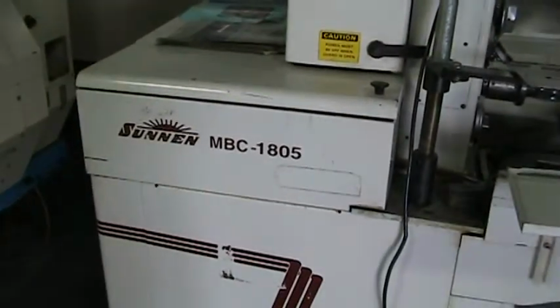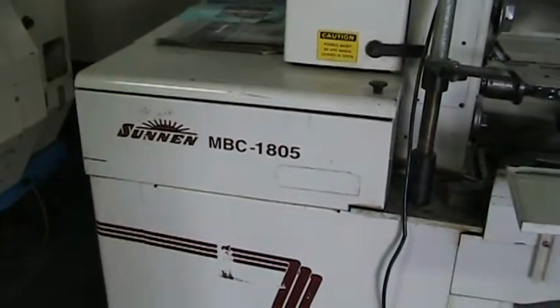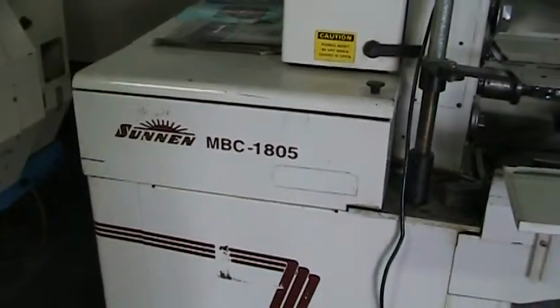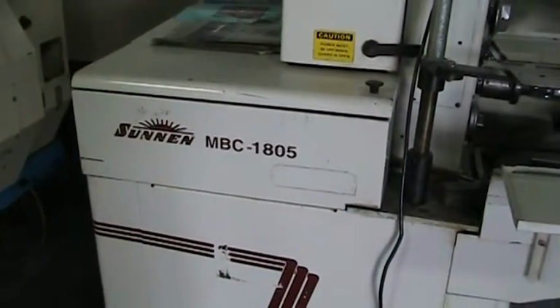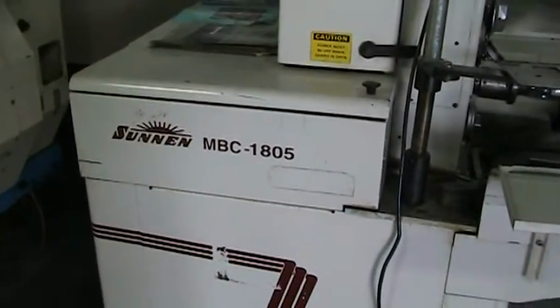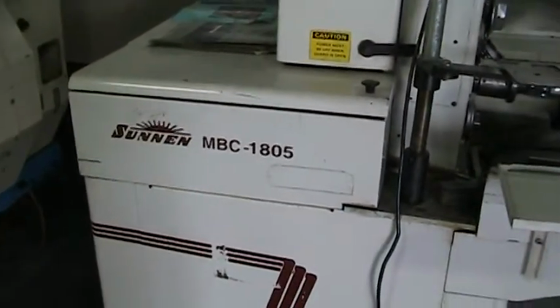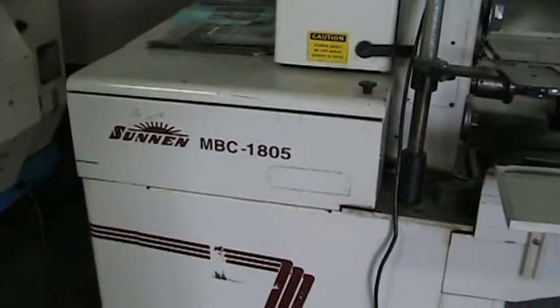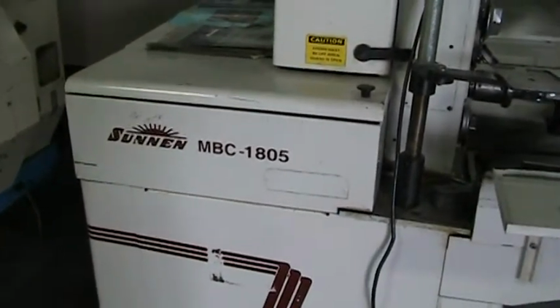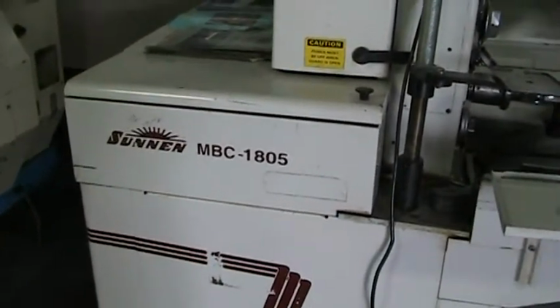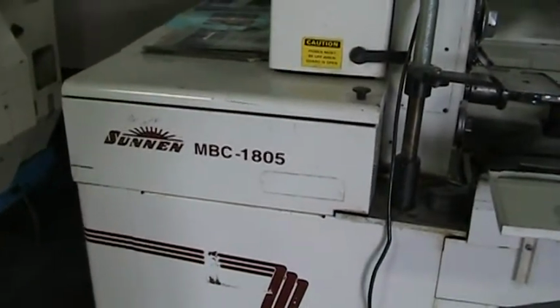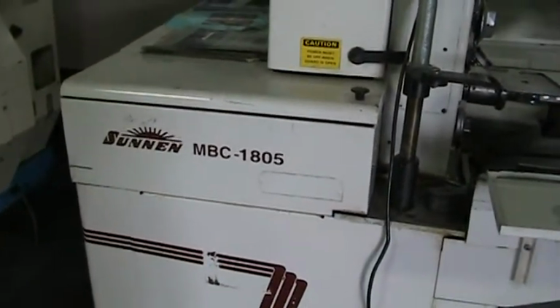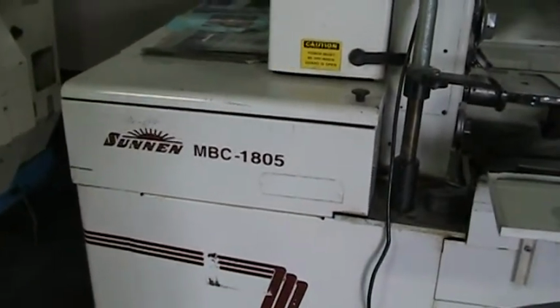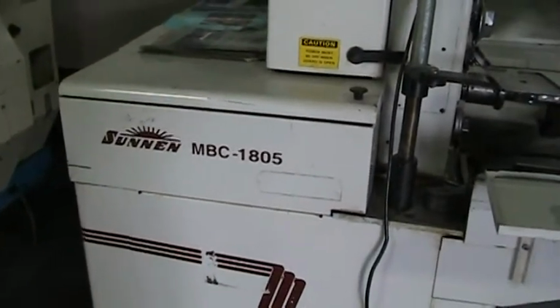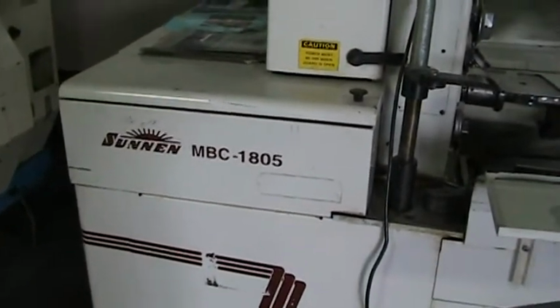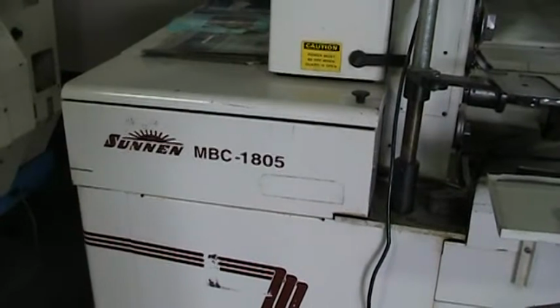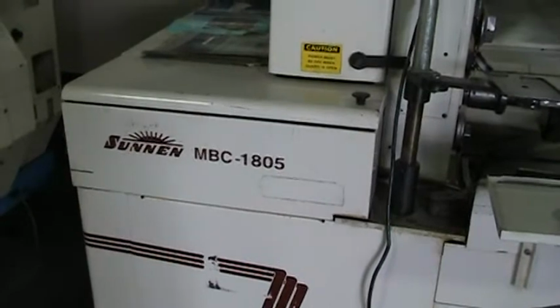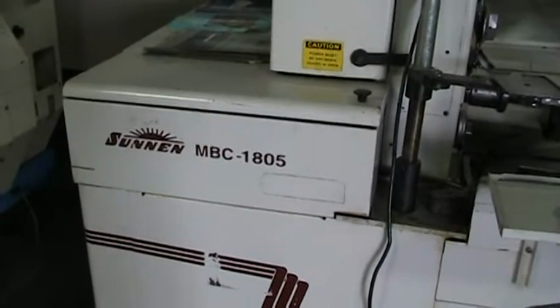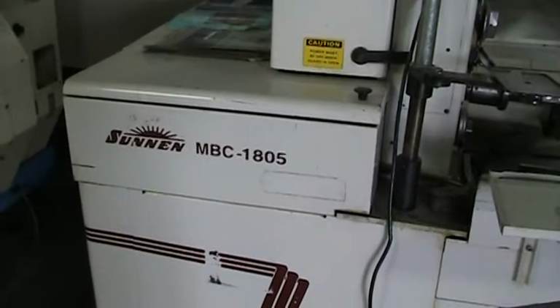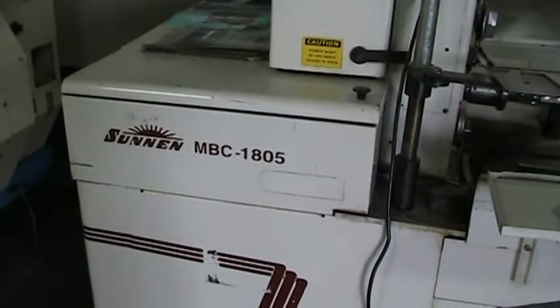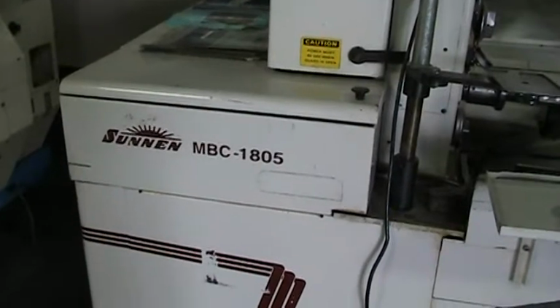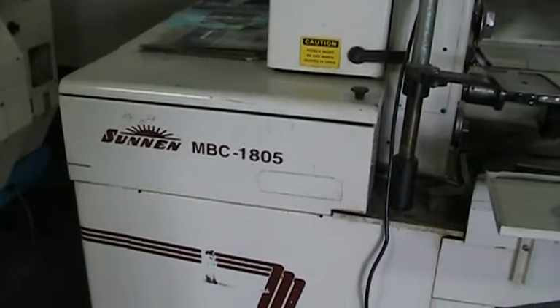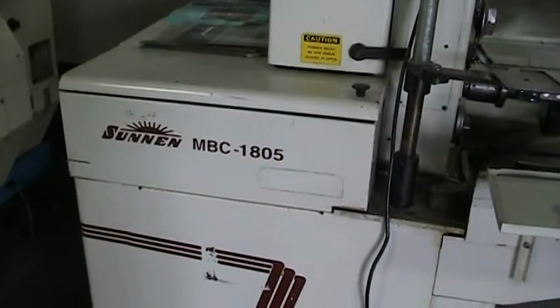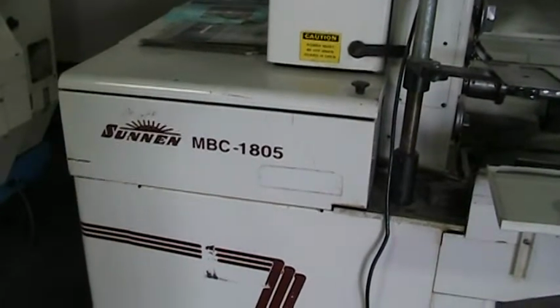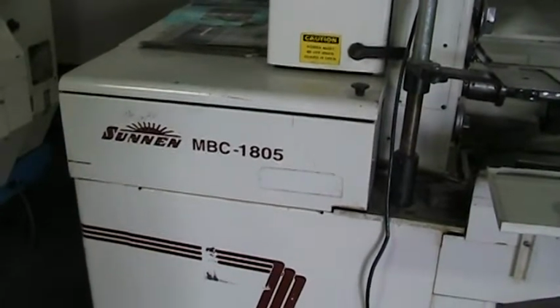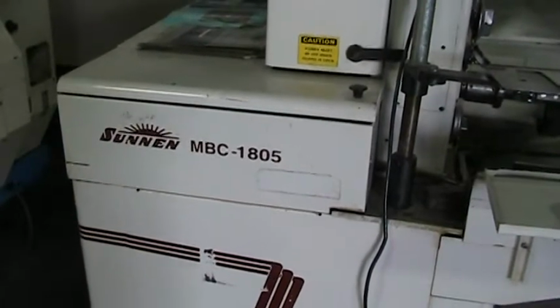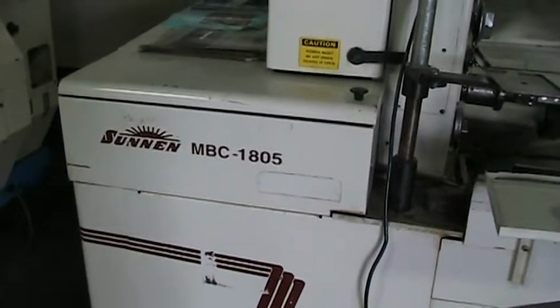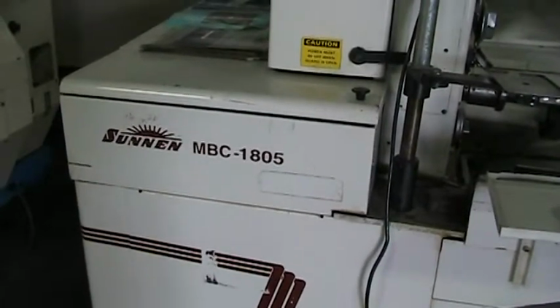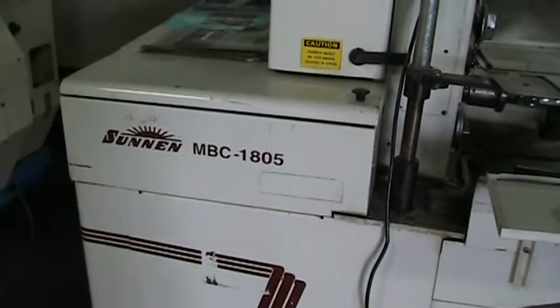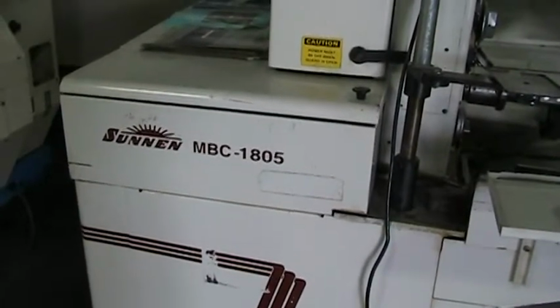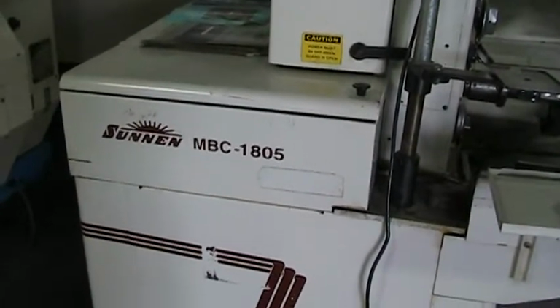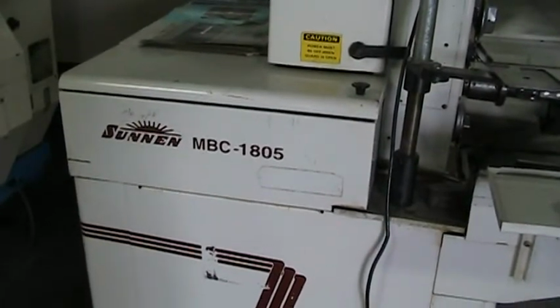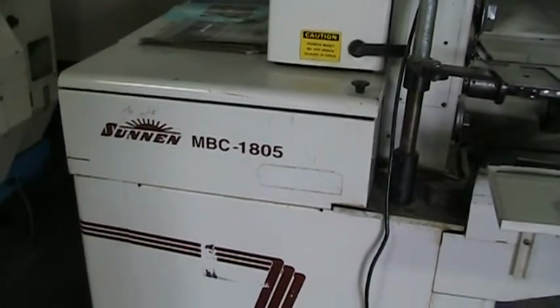This concludes the video inspection of the Sonnen MBC 1805.